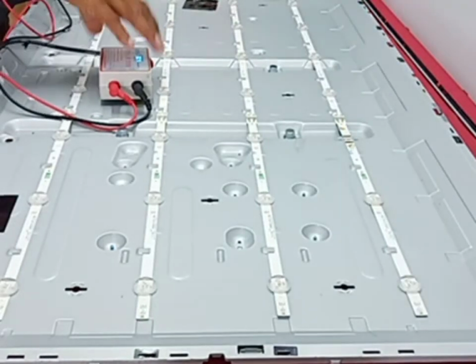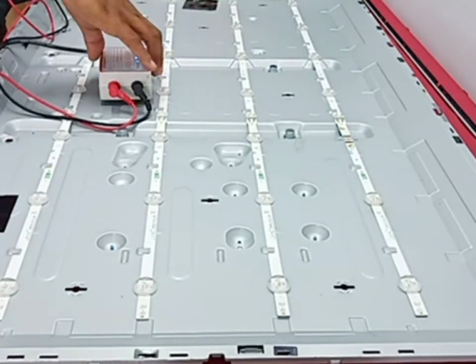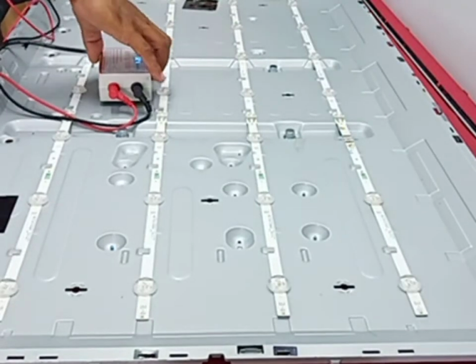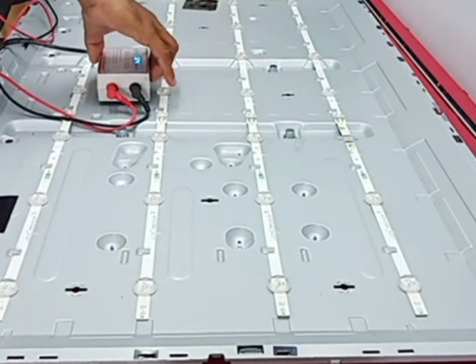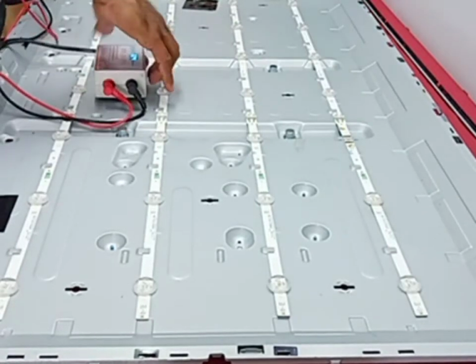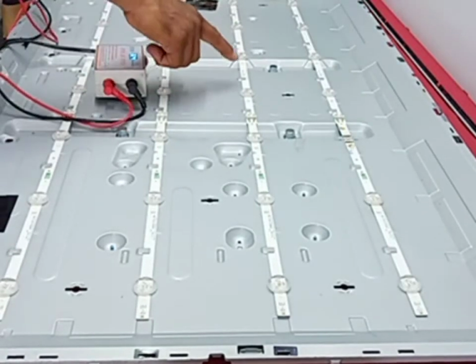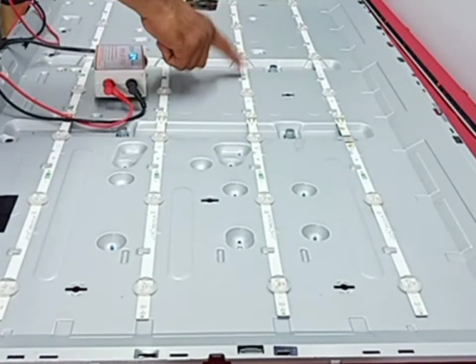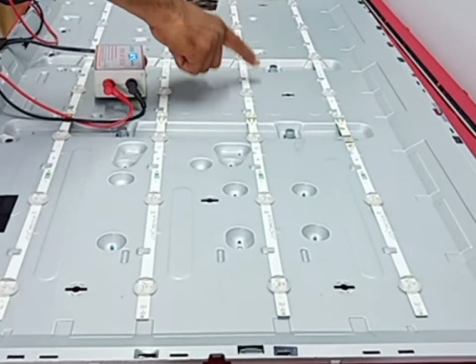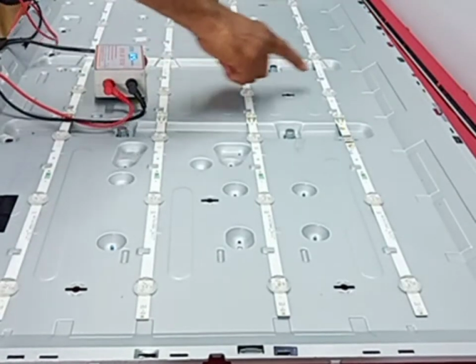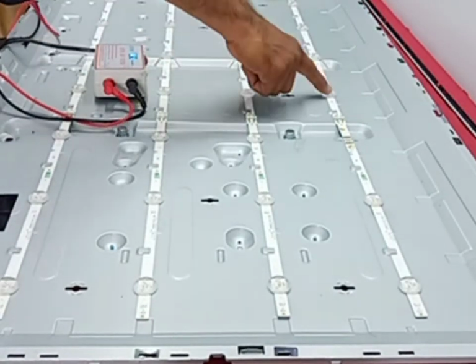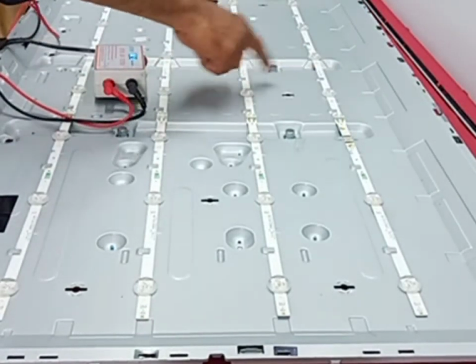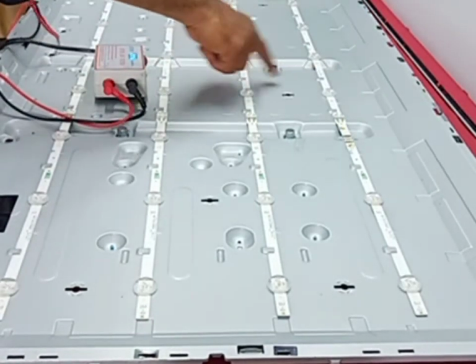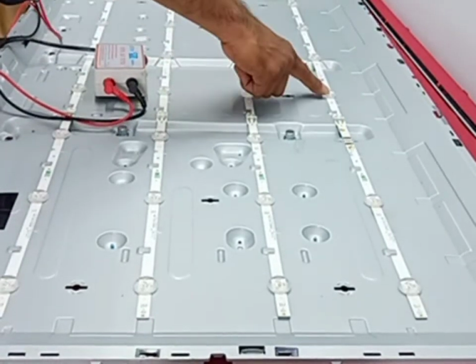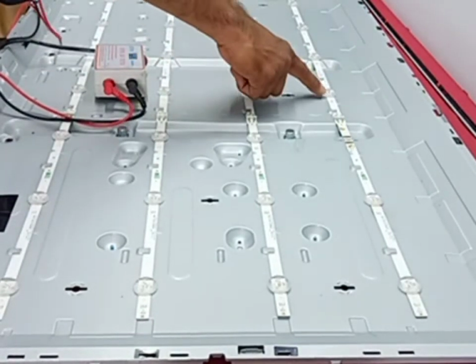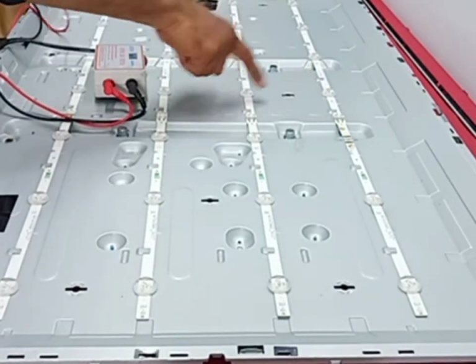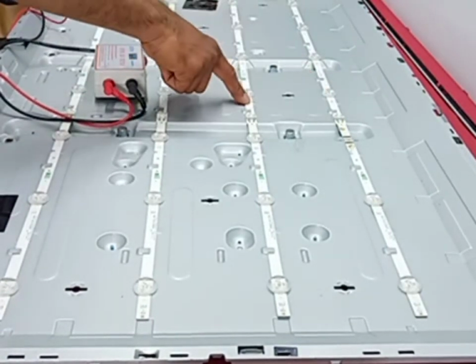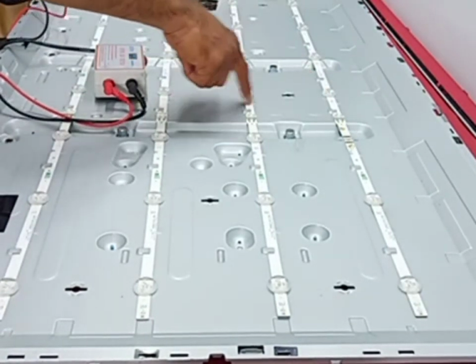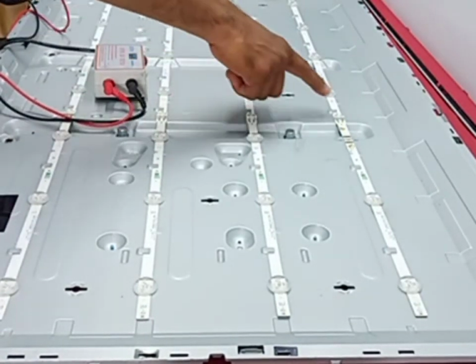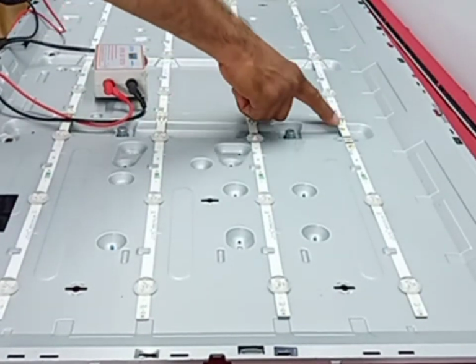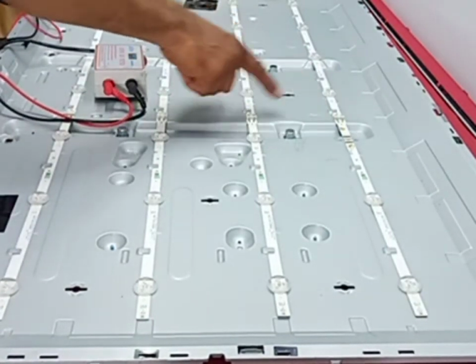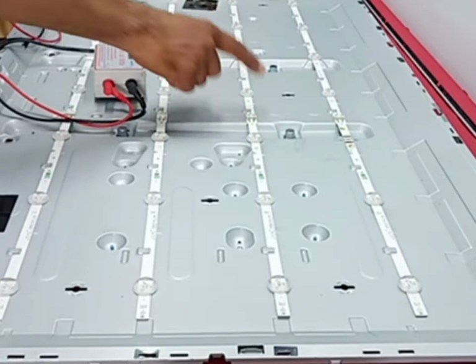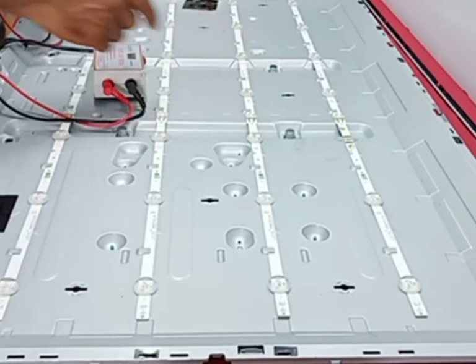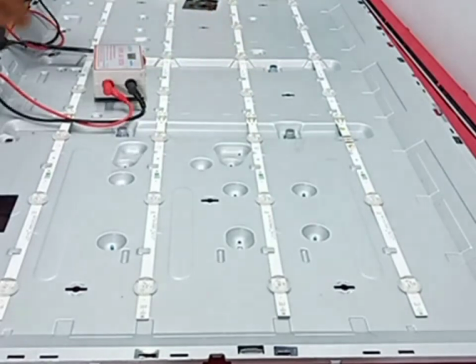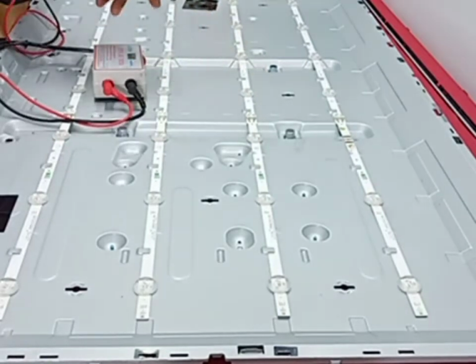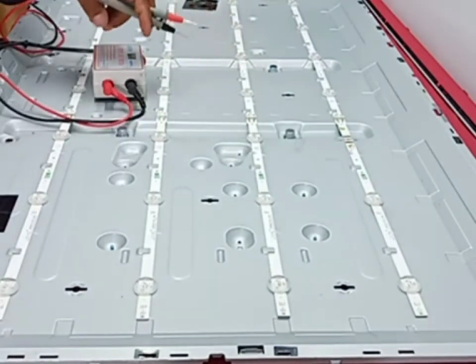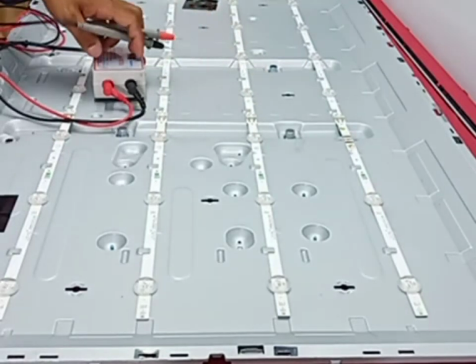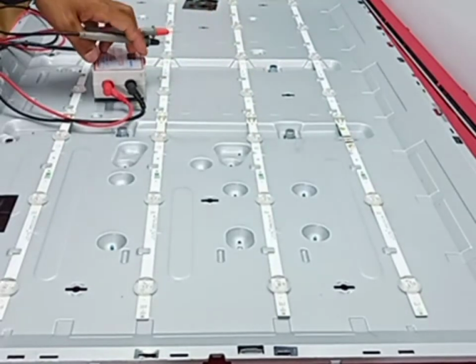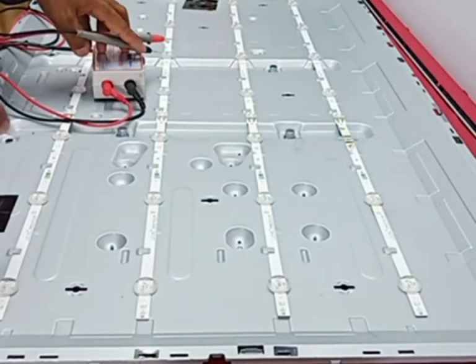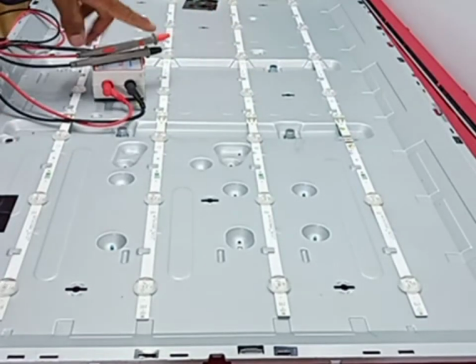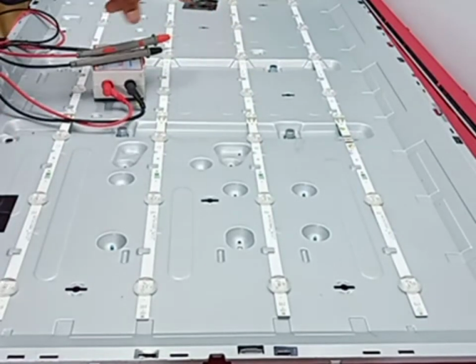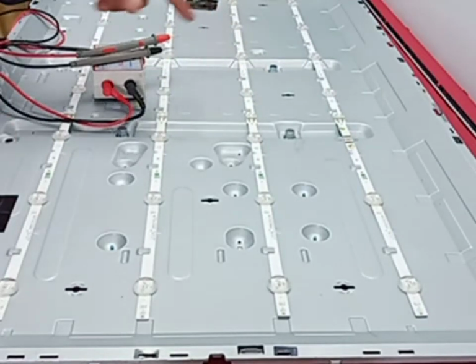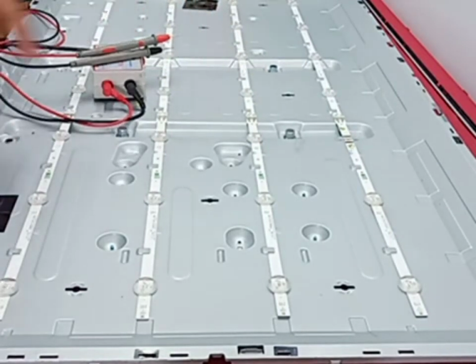So the problem is in these two strips. Okay, we check one by one.